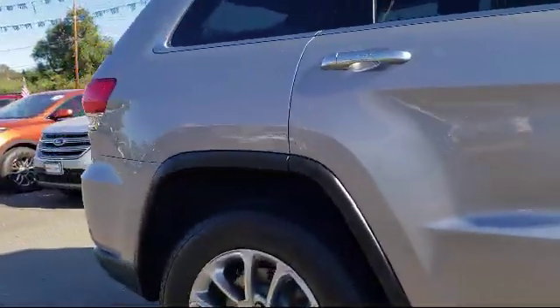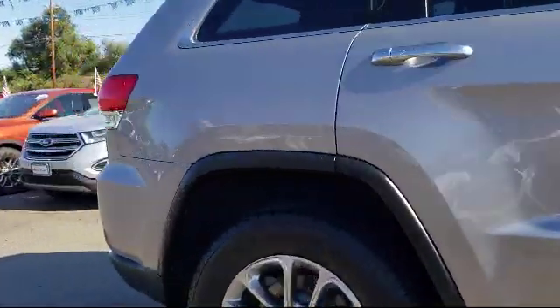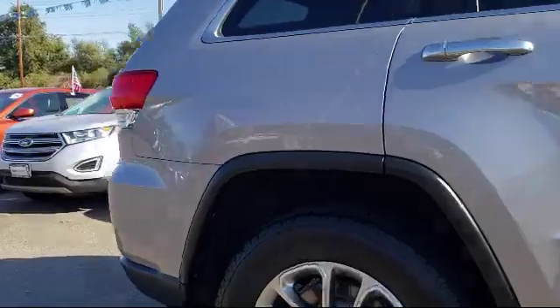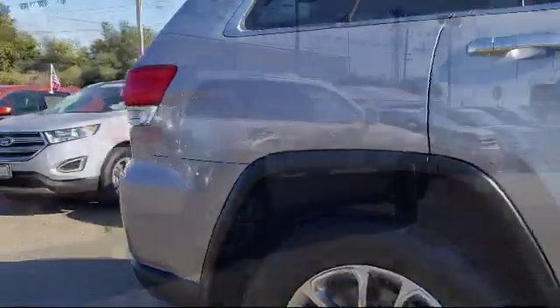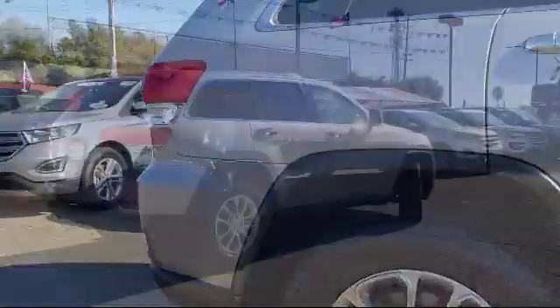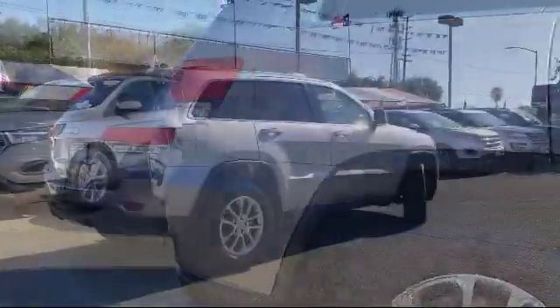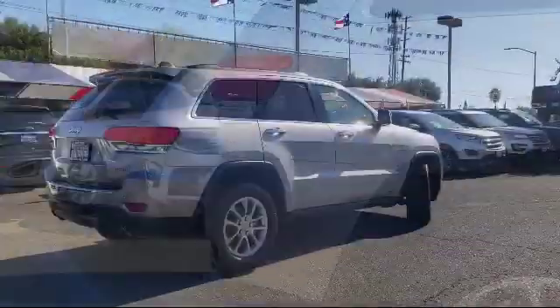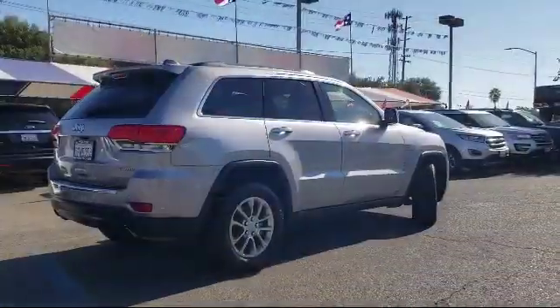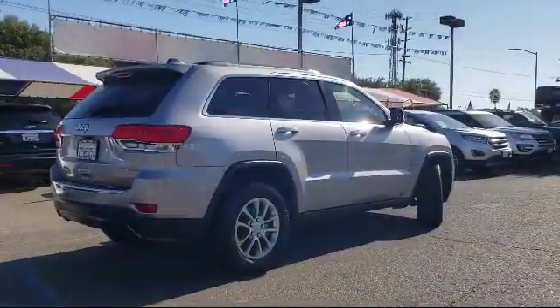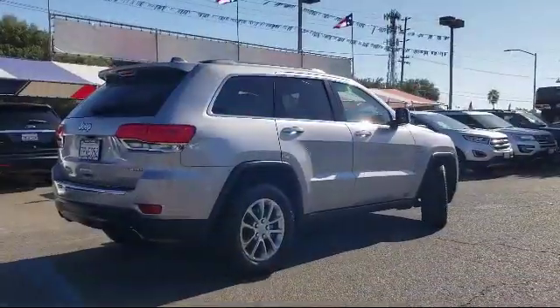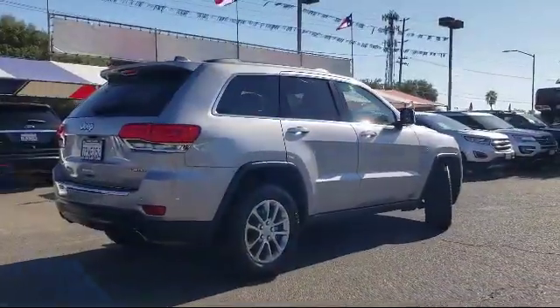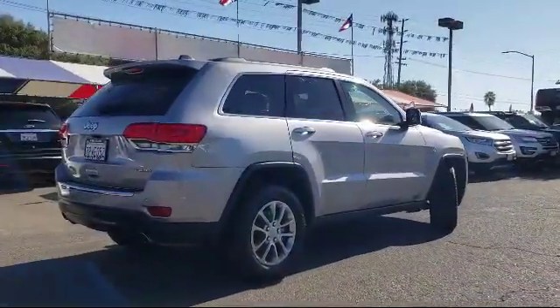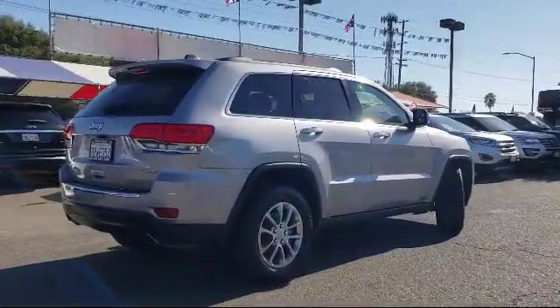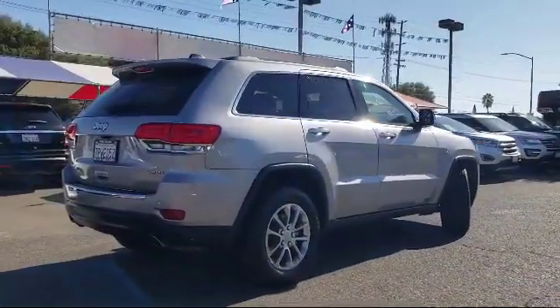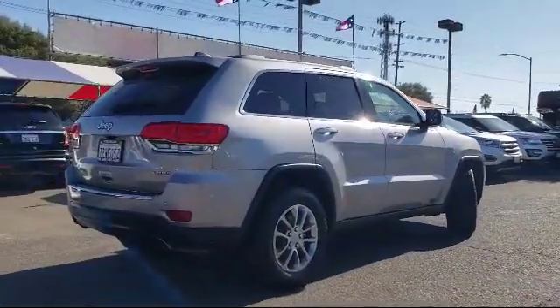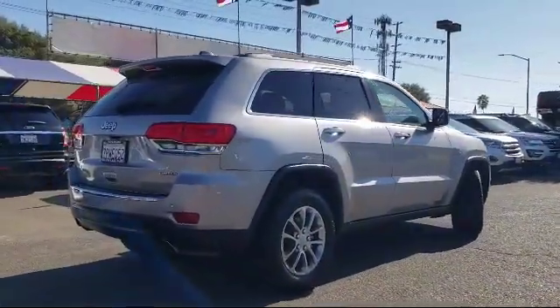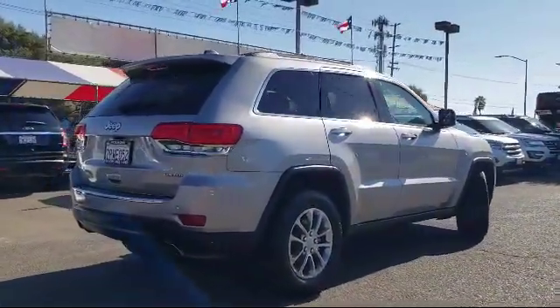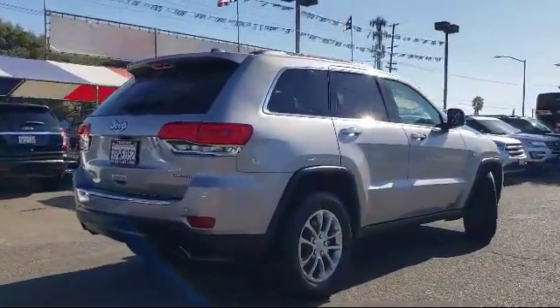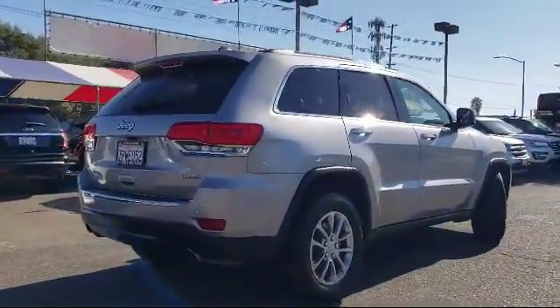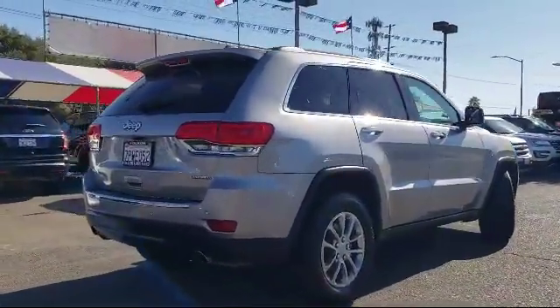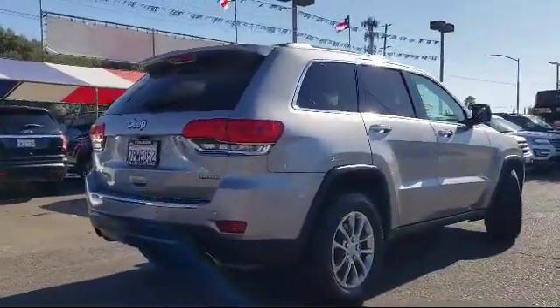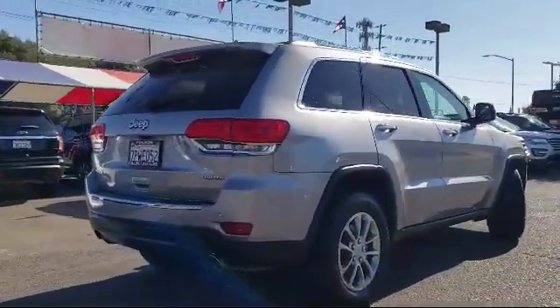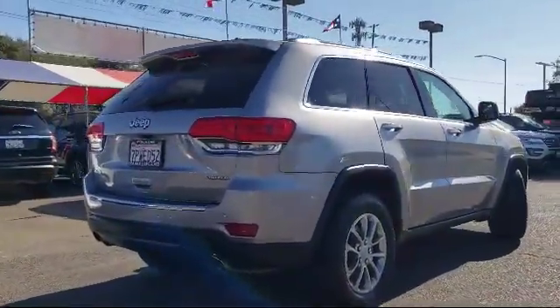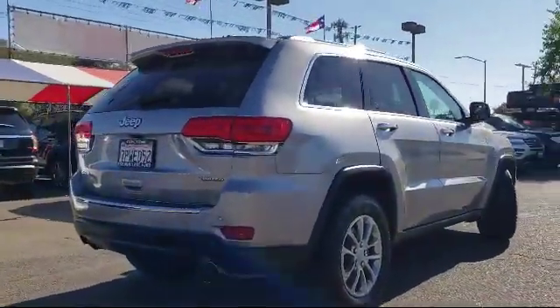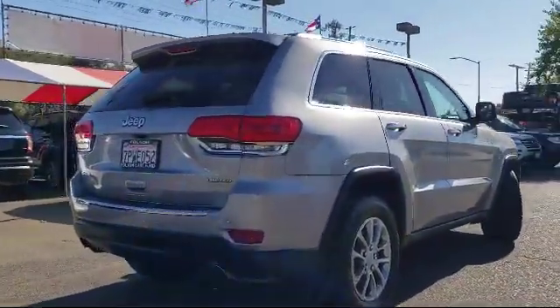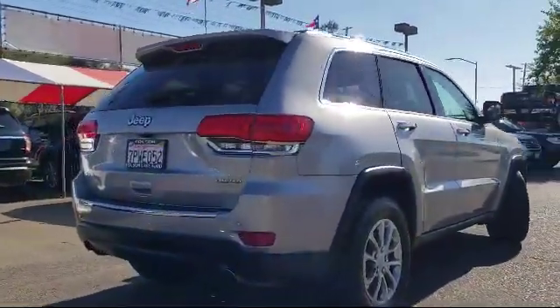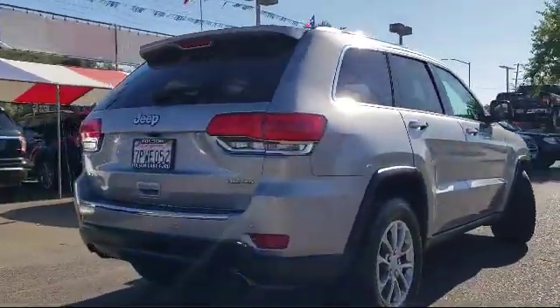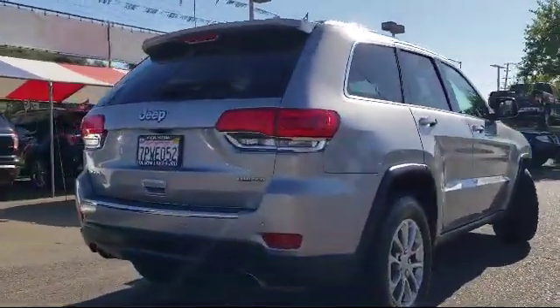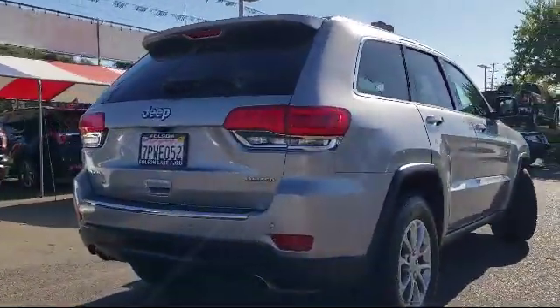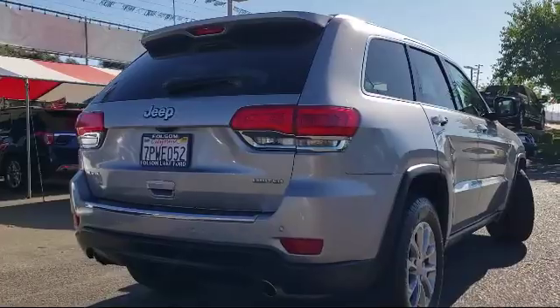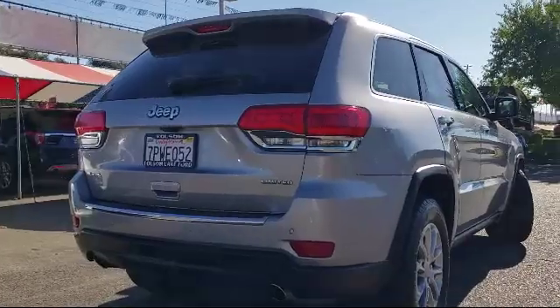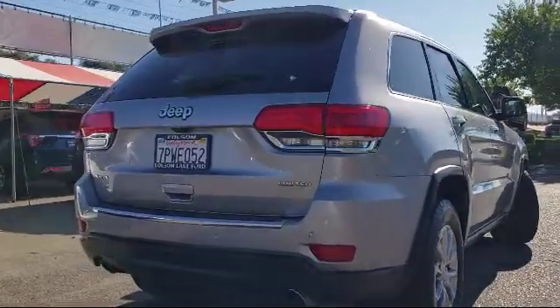Alloy wheels, rear spoiler, roof rack, air conditioning, and much more.